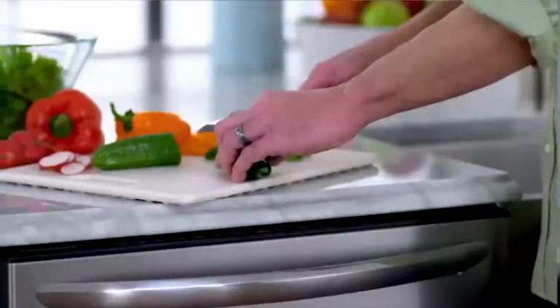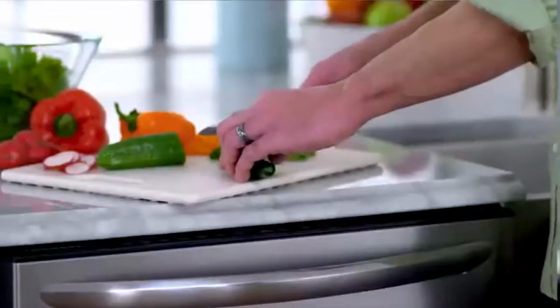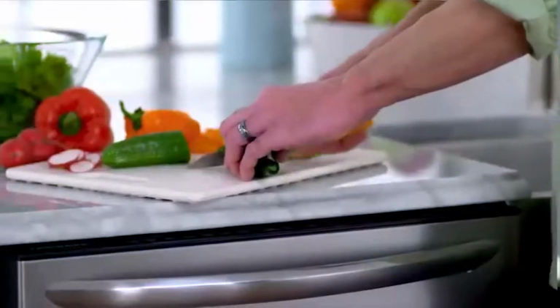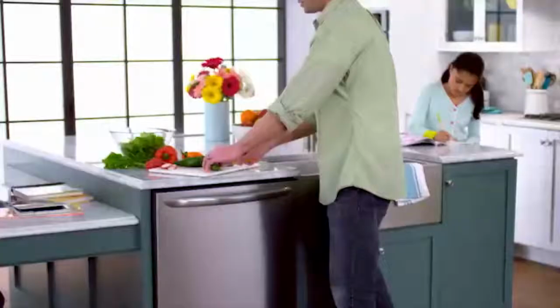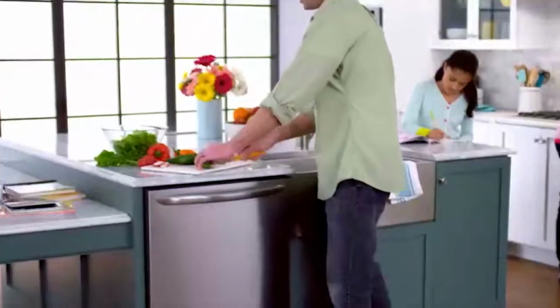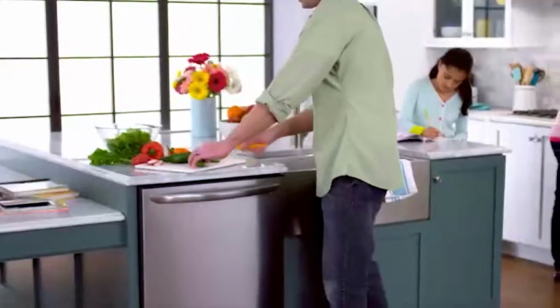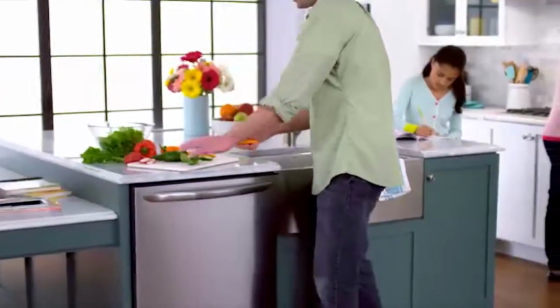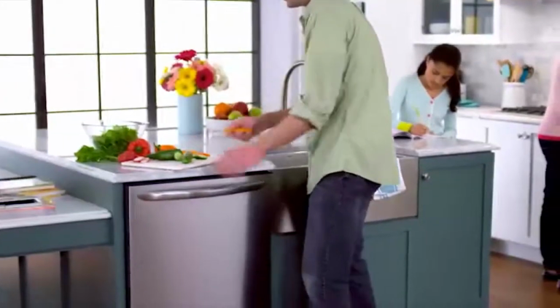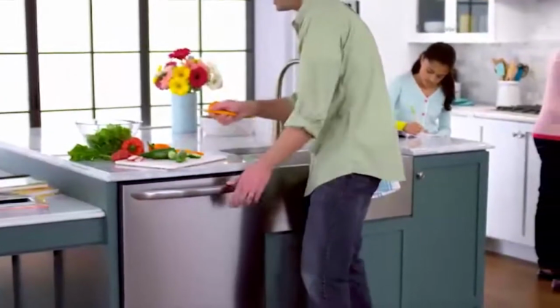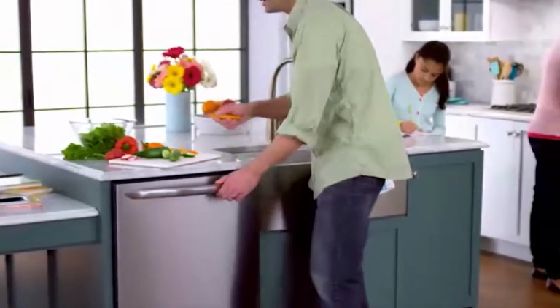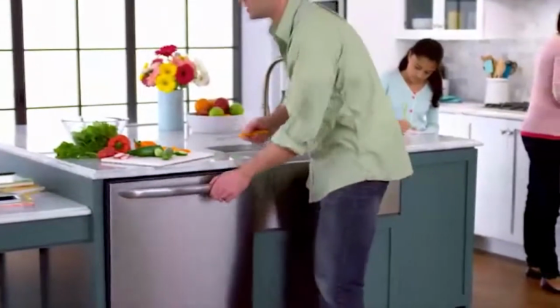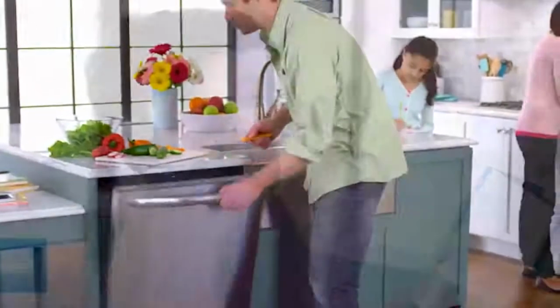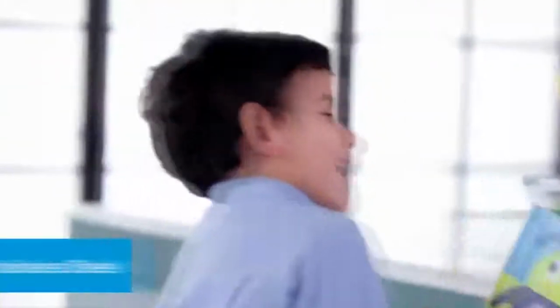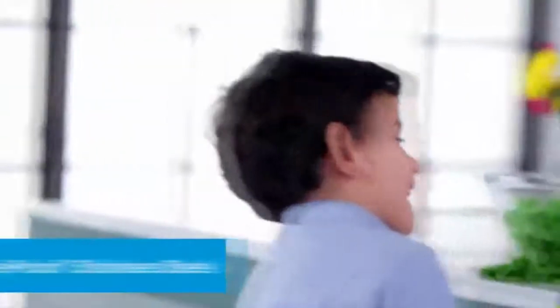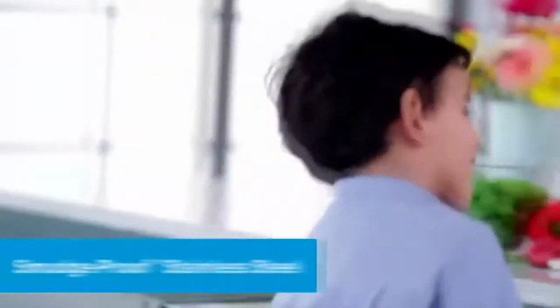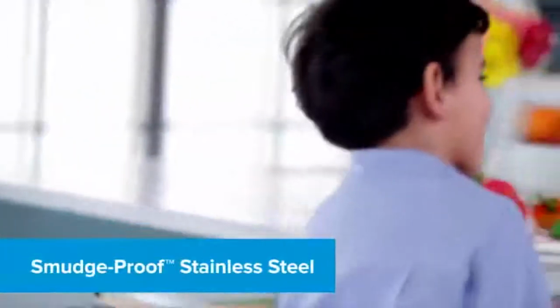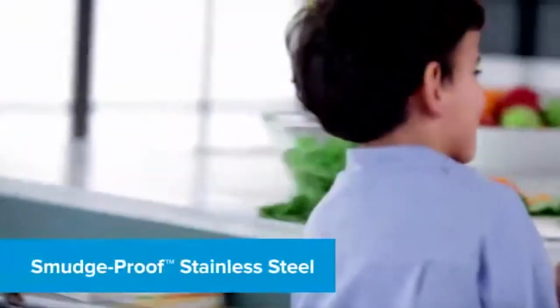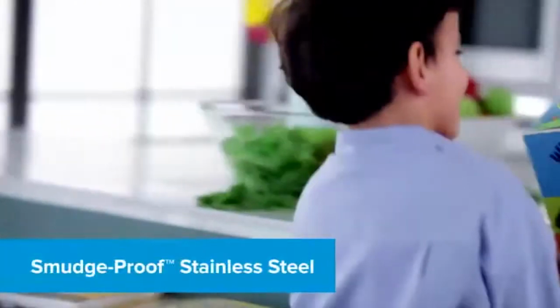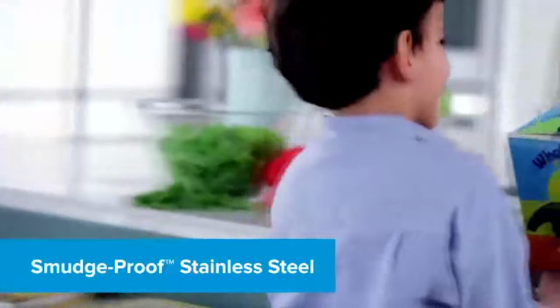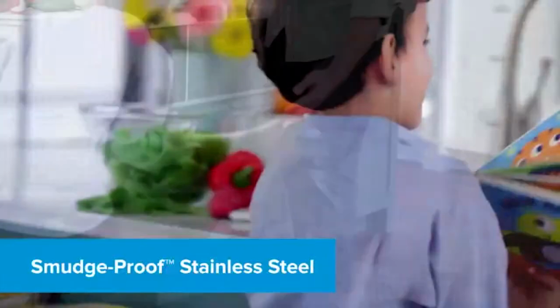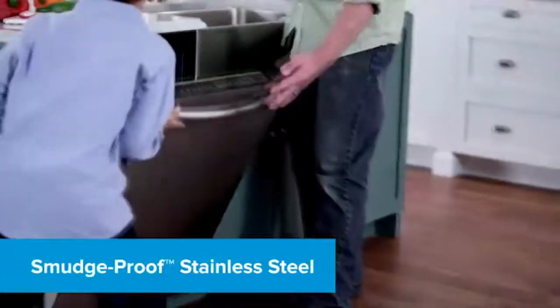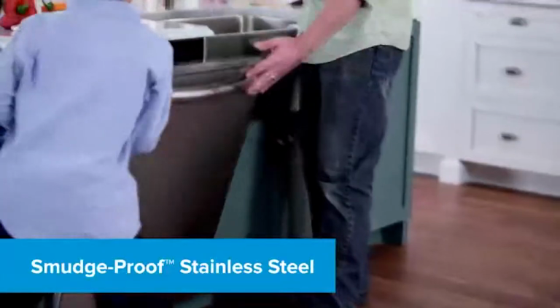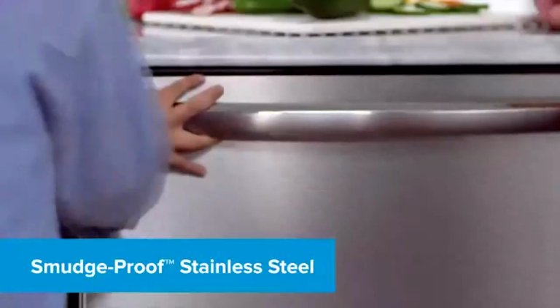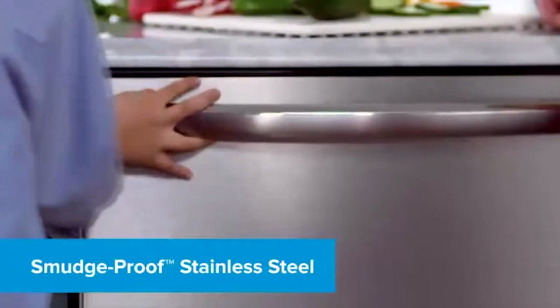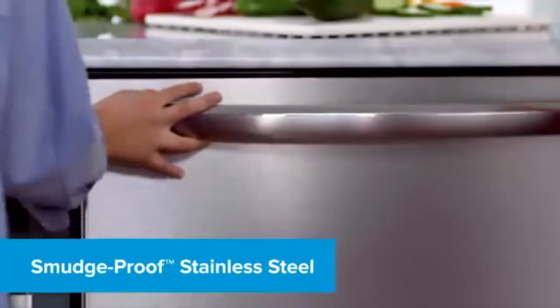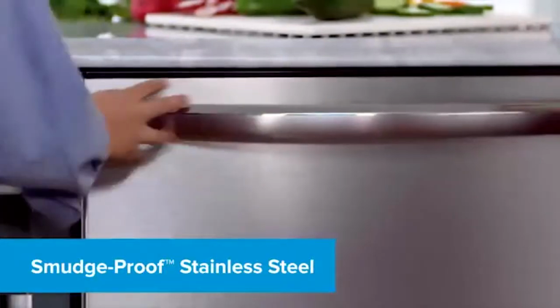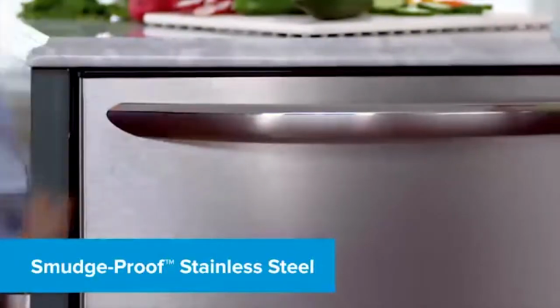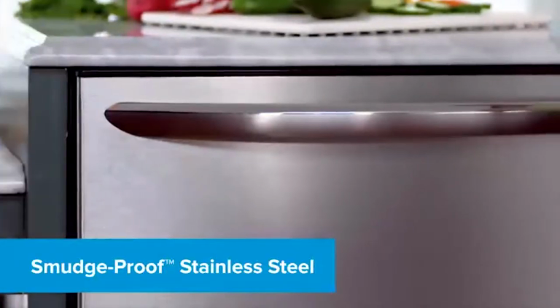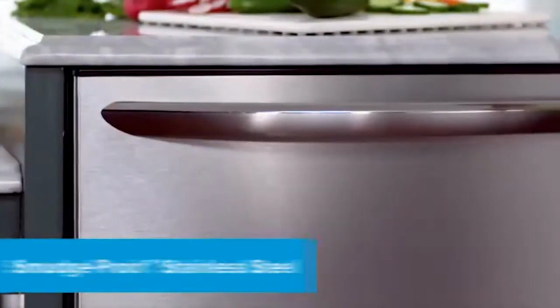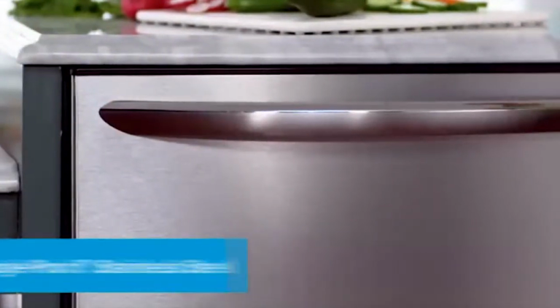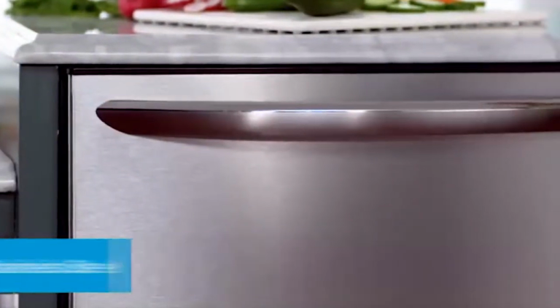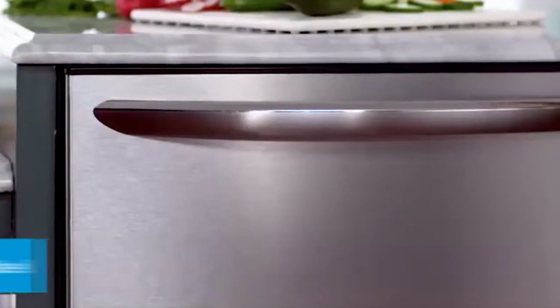Frigidaire's exclusive smudge-proof stainless steel is beautiful and resists fingerprints and smudges for an easy clean.